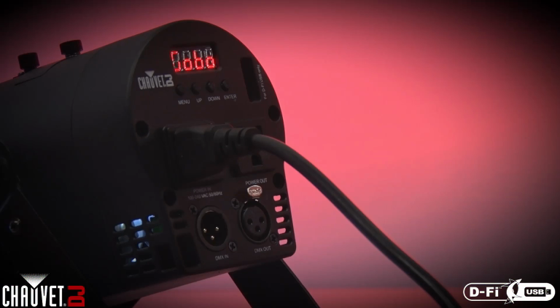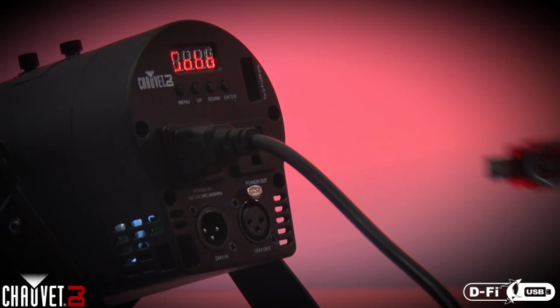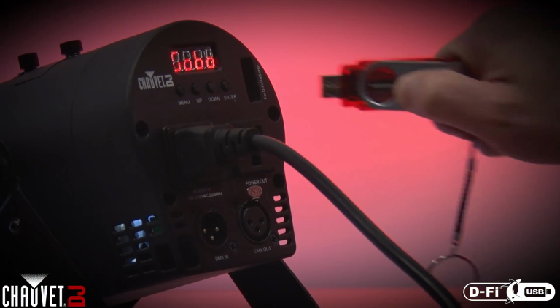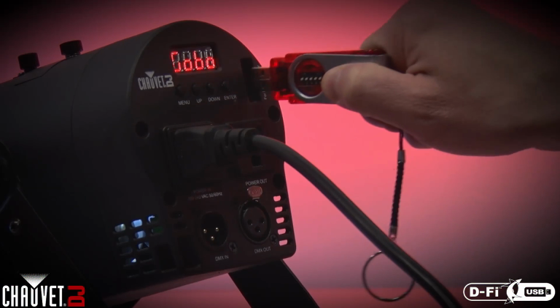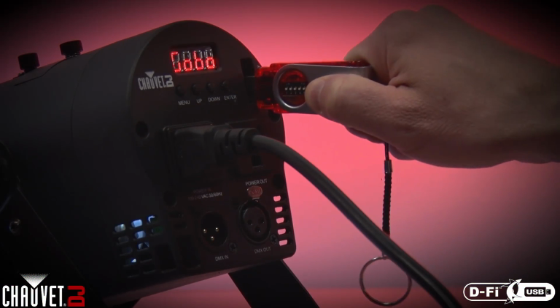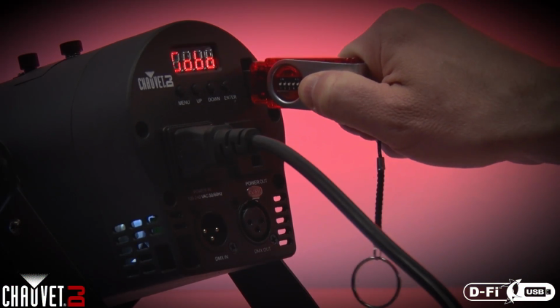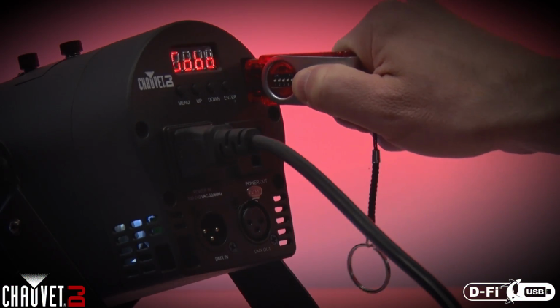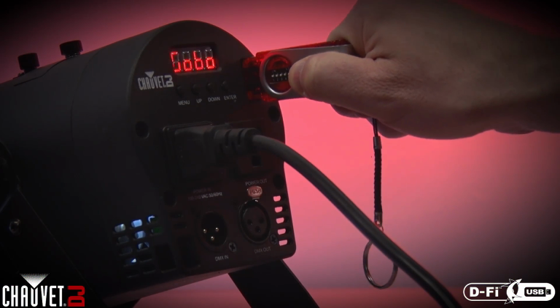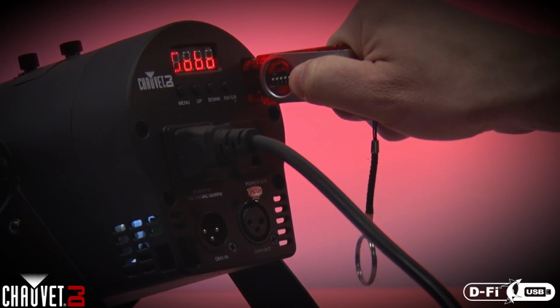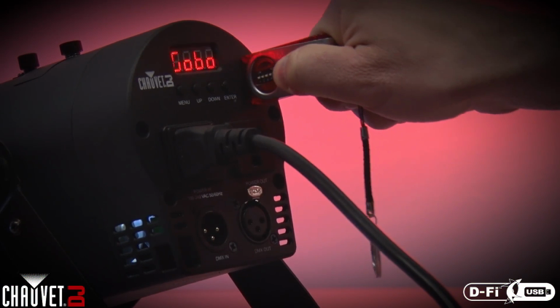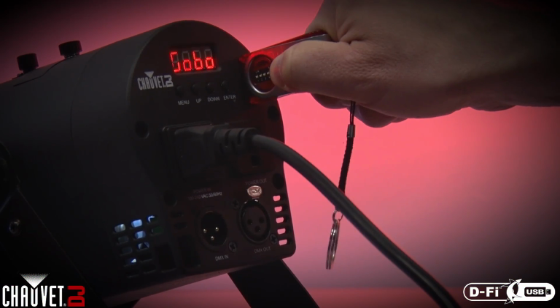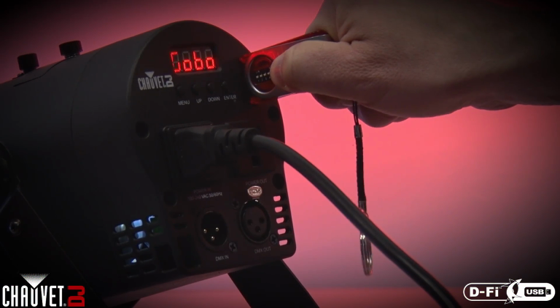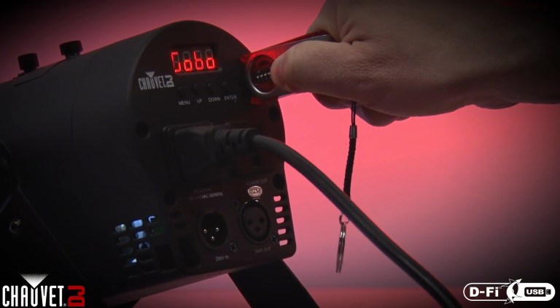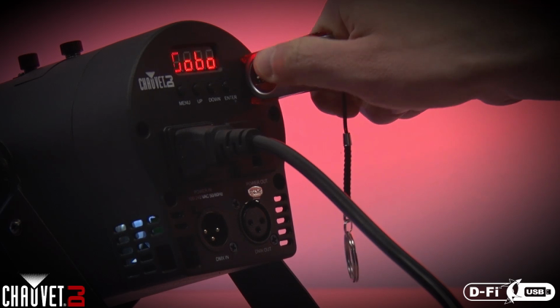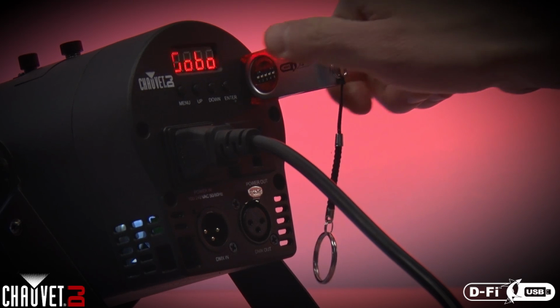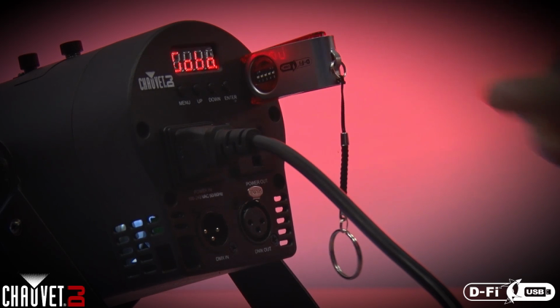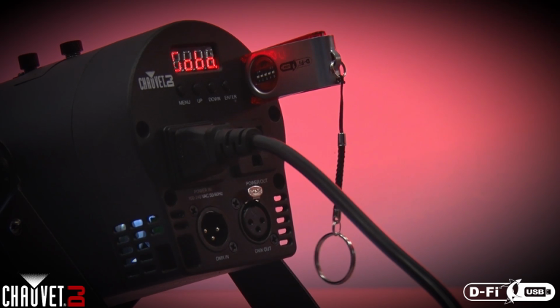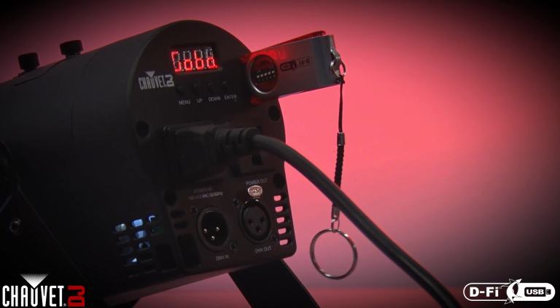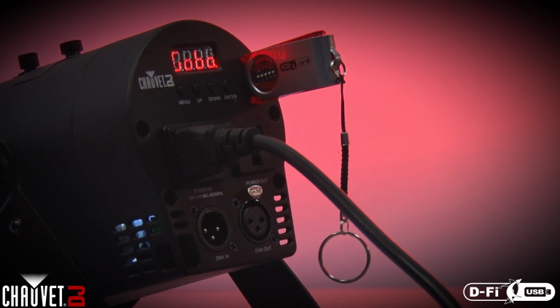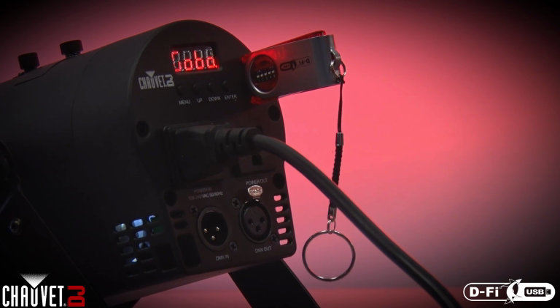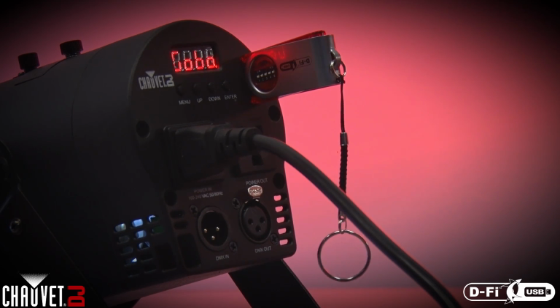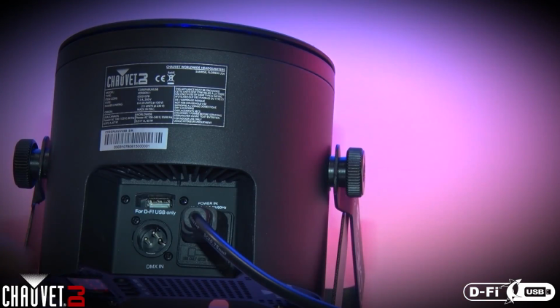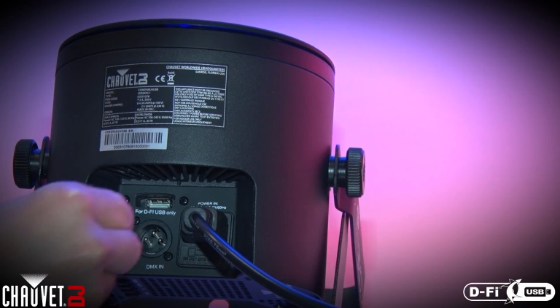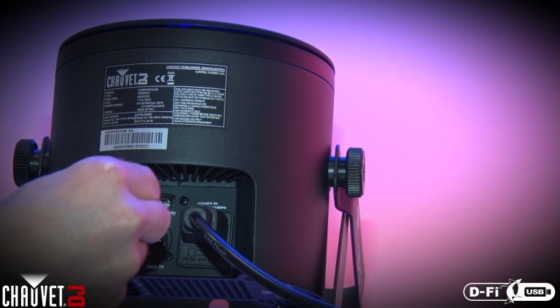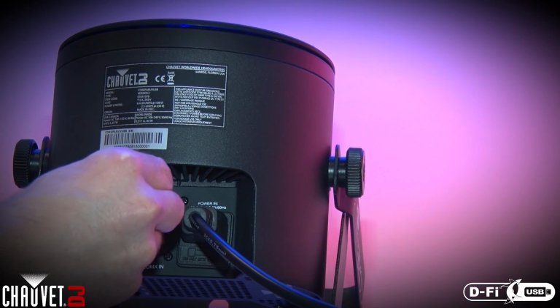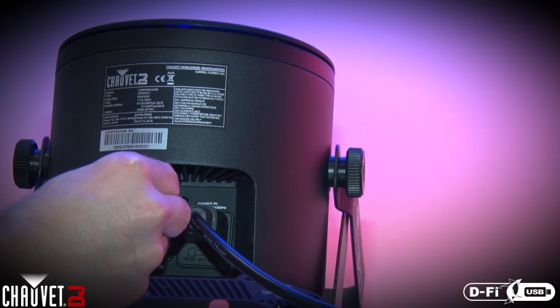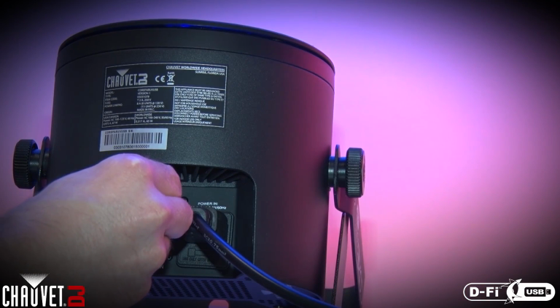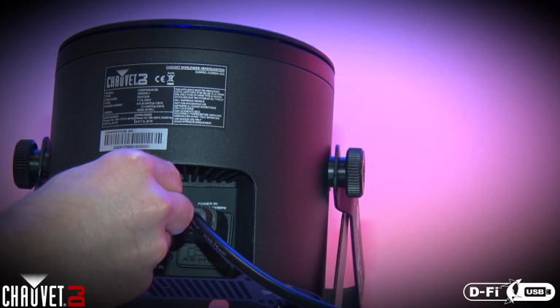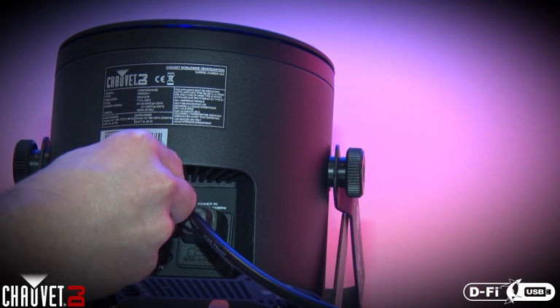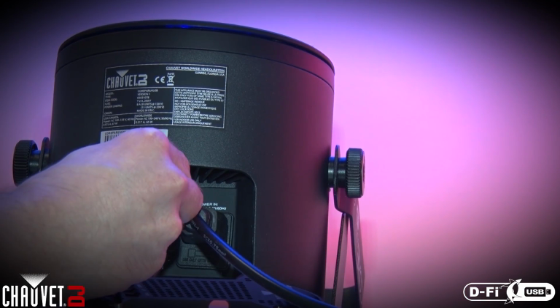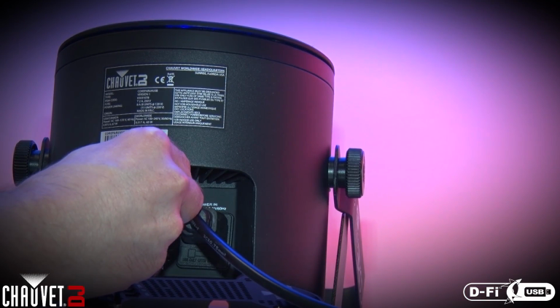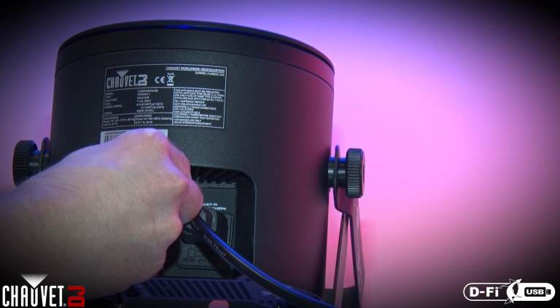The DeFi USB is easy to use and requires no external power supply. And best of all, it's super economical.